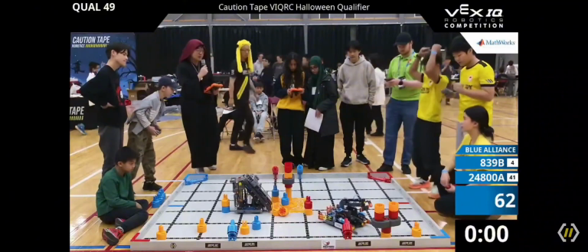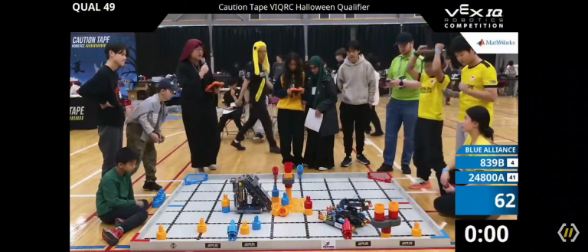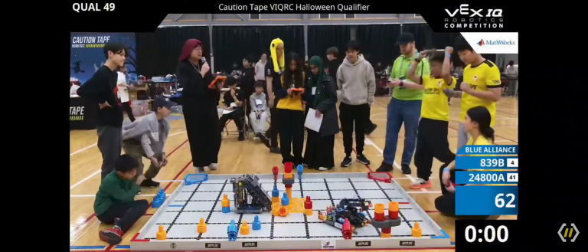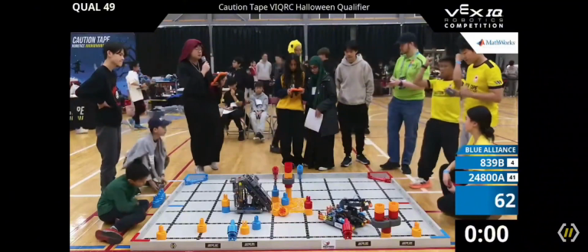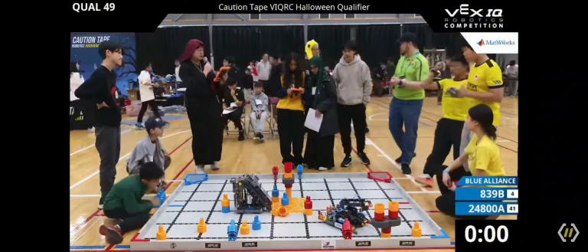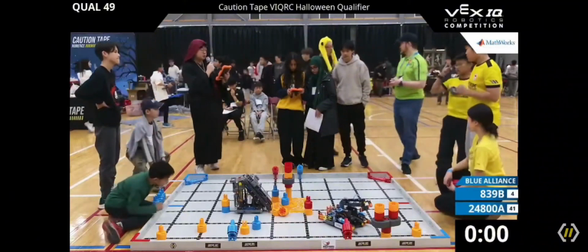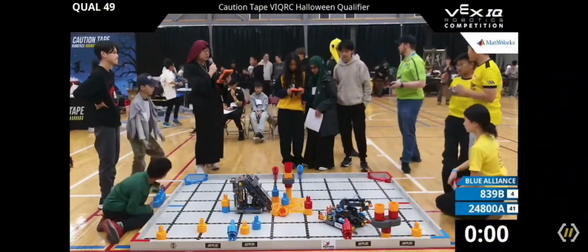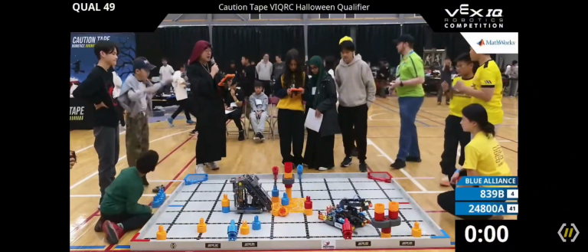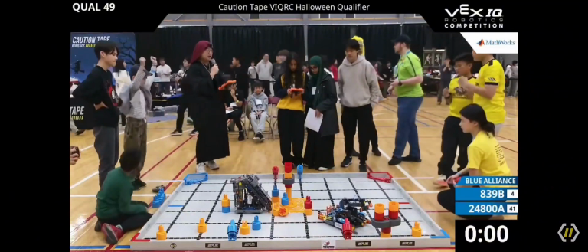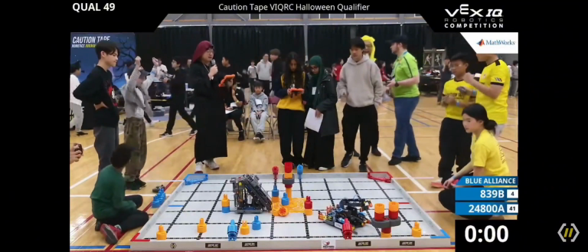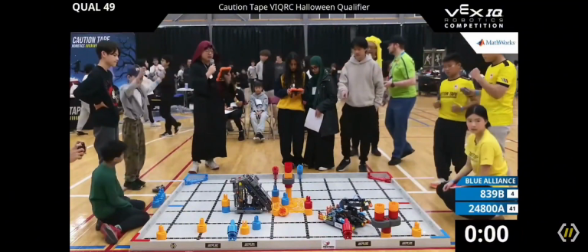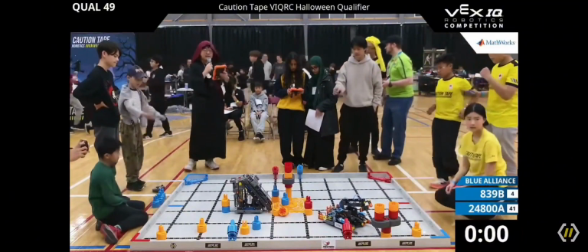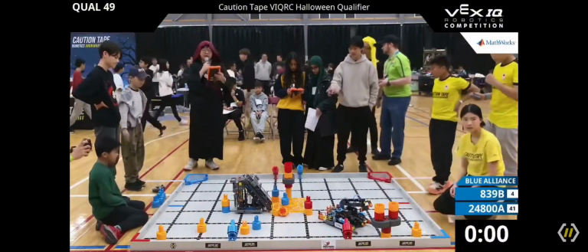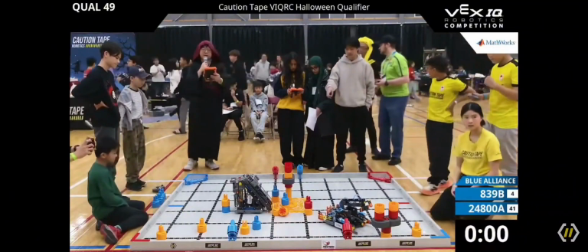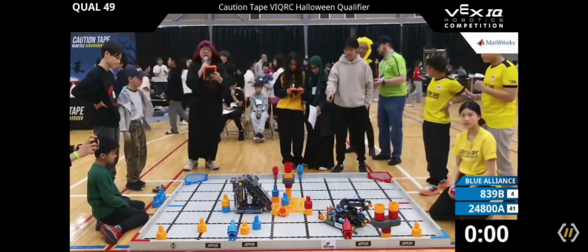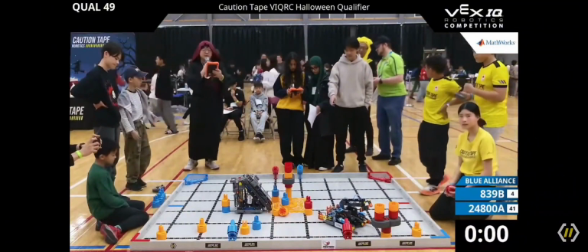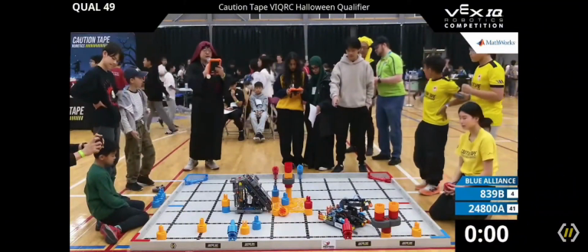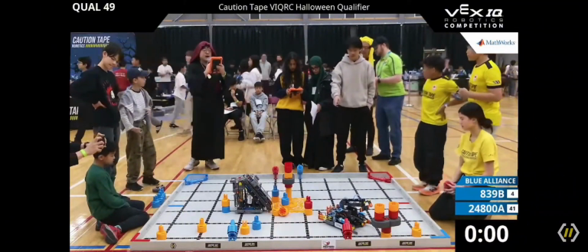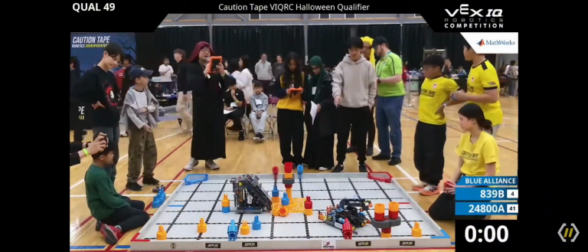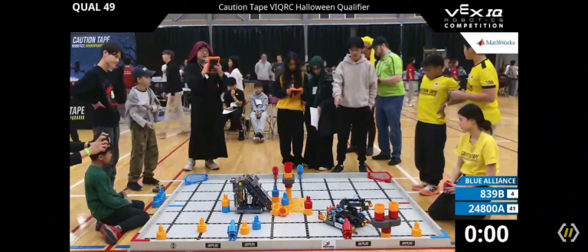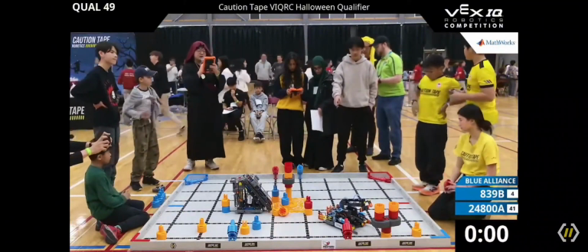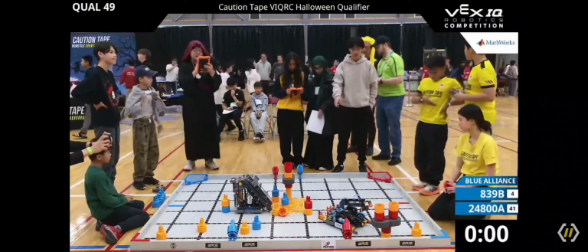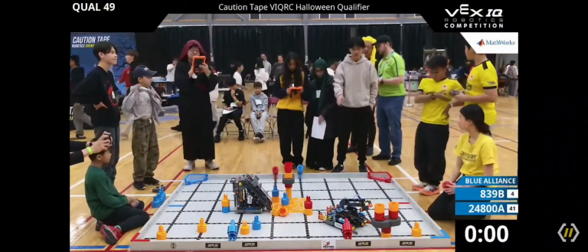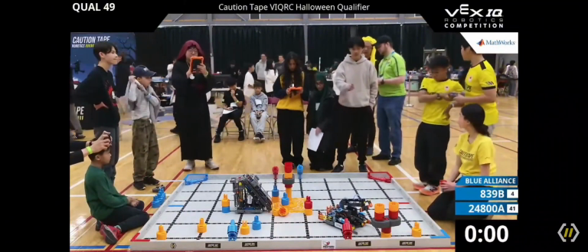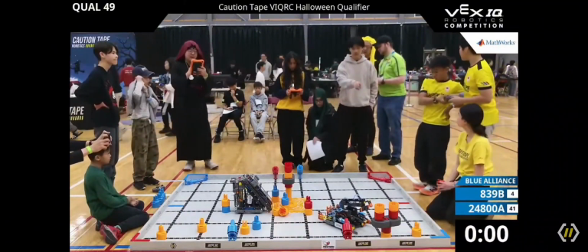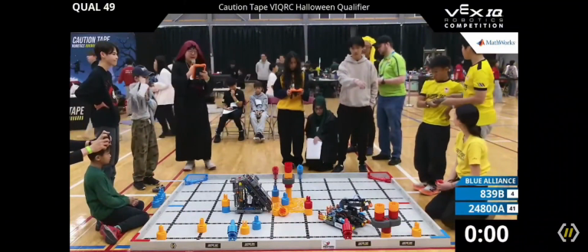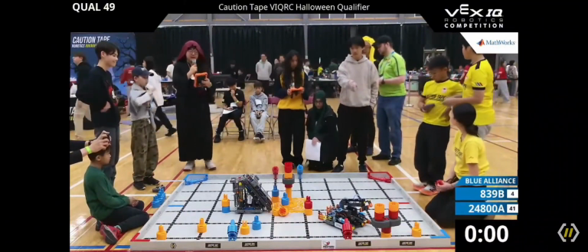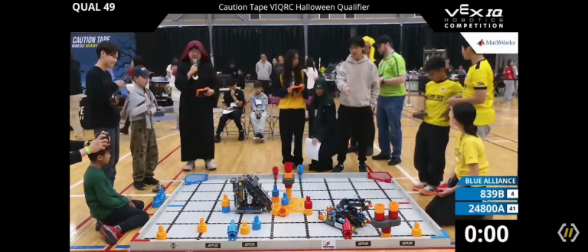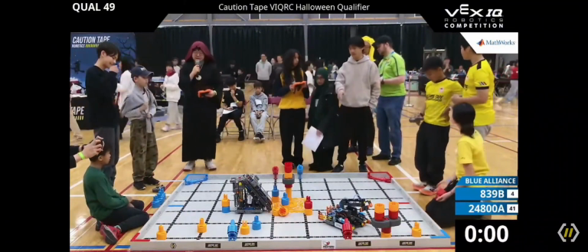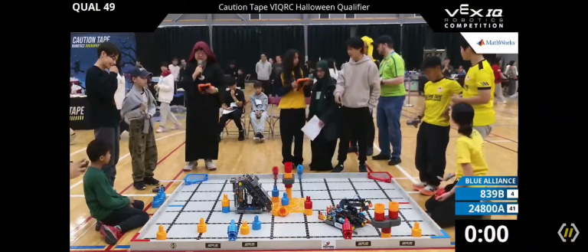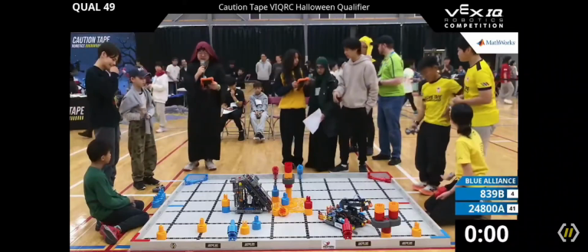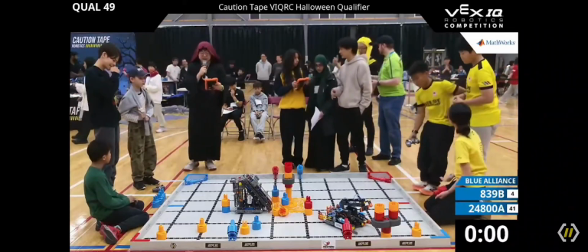That concludes it. Controllers down. Let's hear it up for match 49 — this is Caution Tape Beta and XC Something.